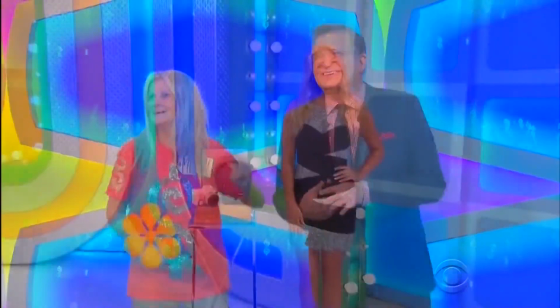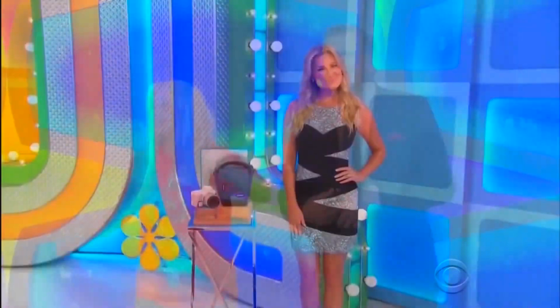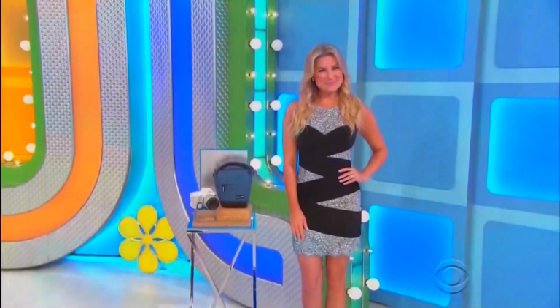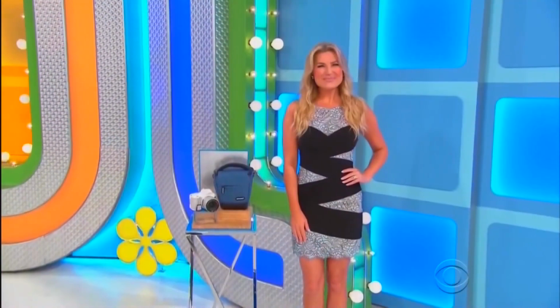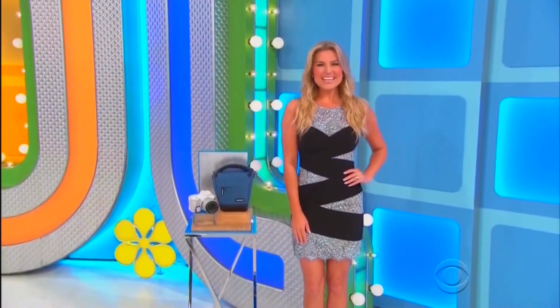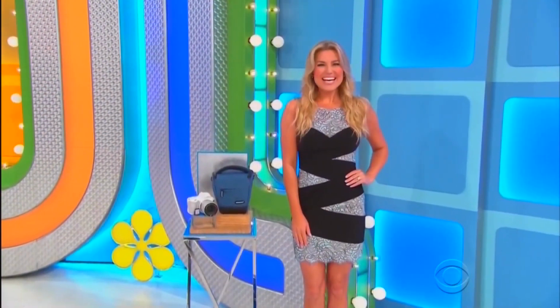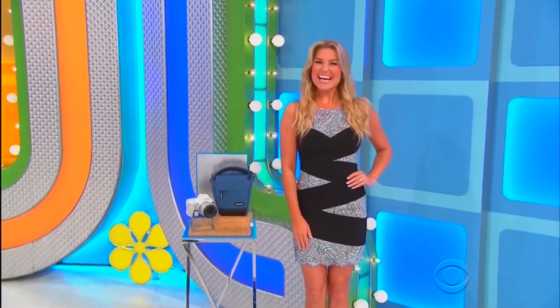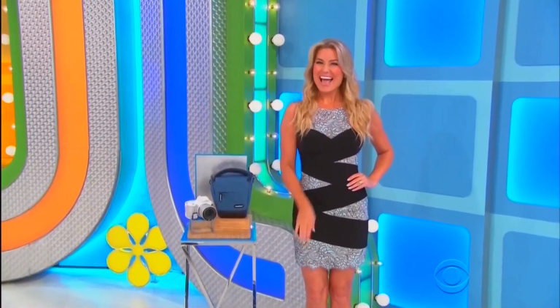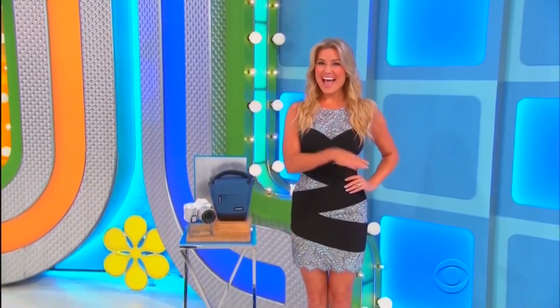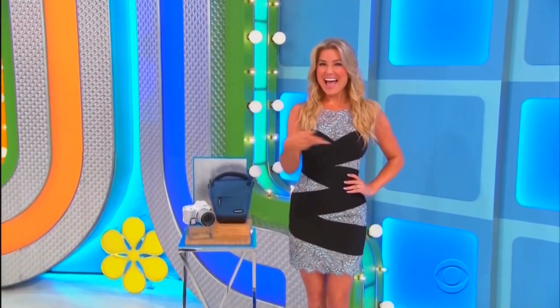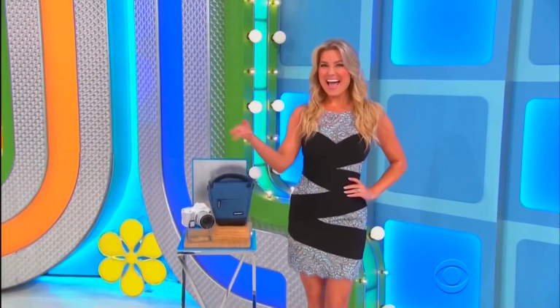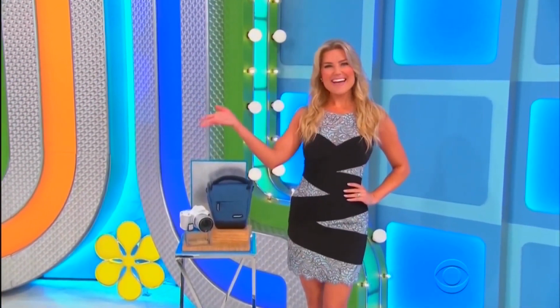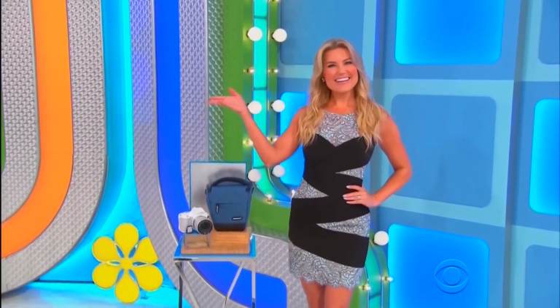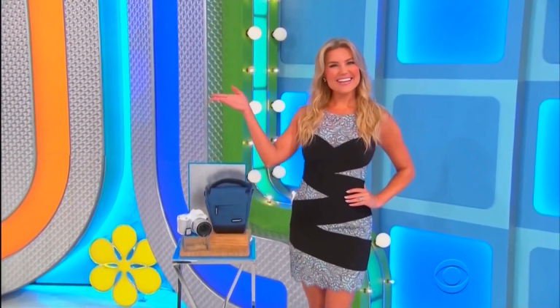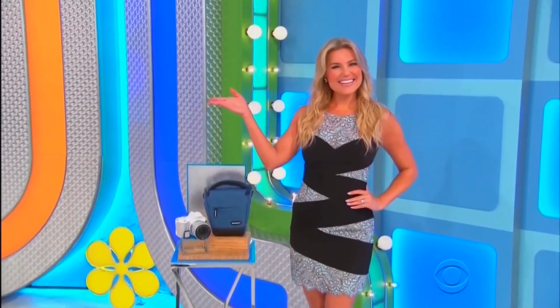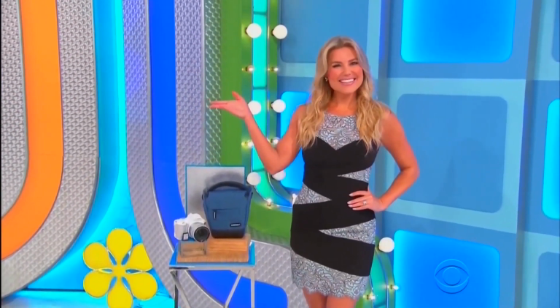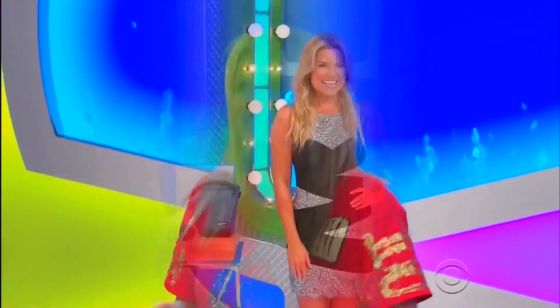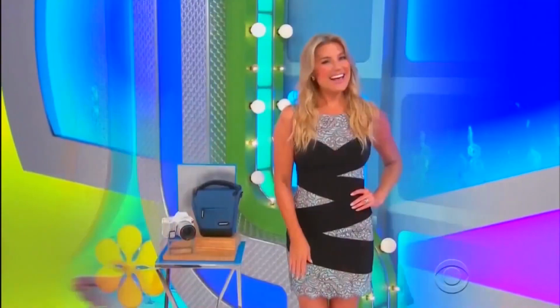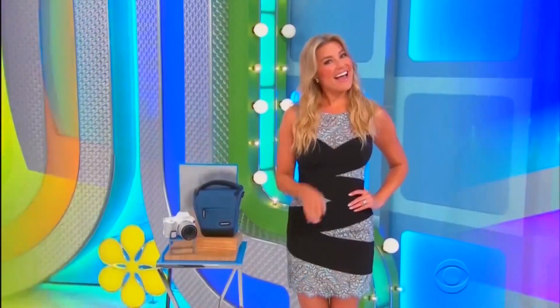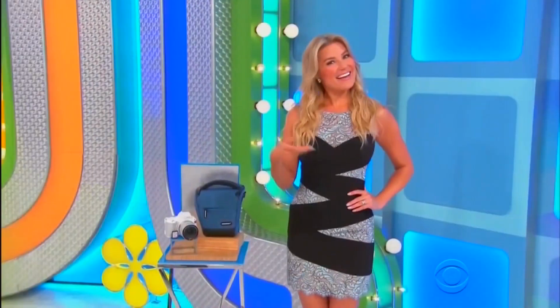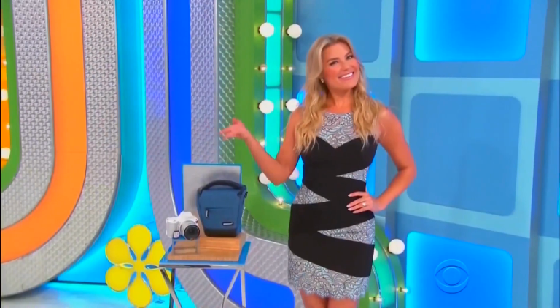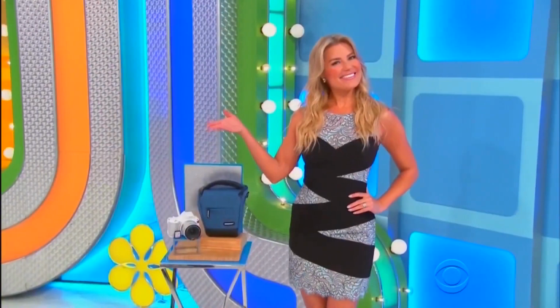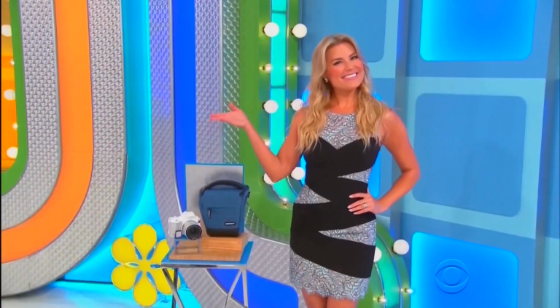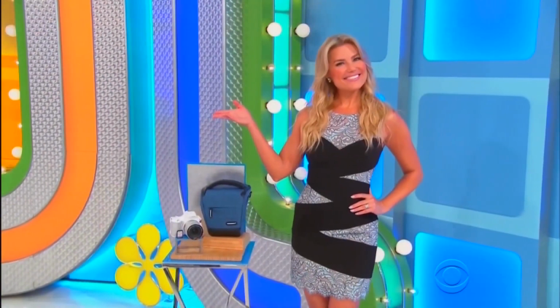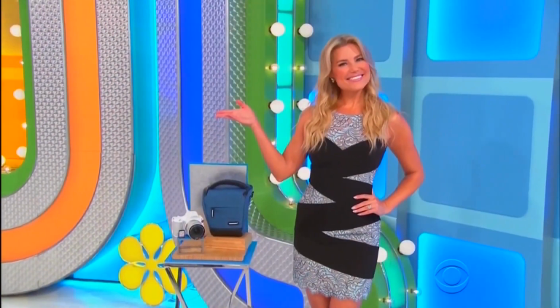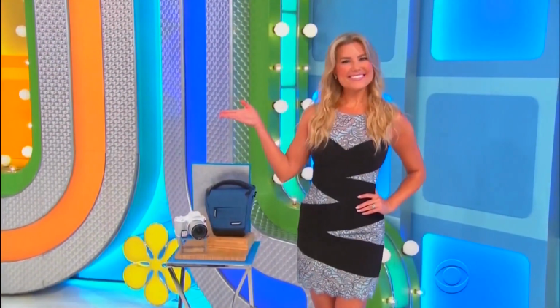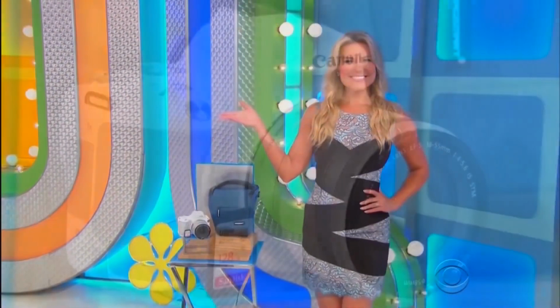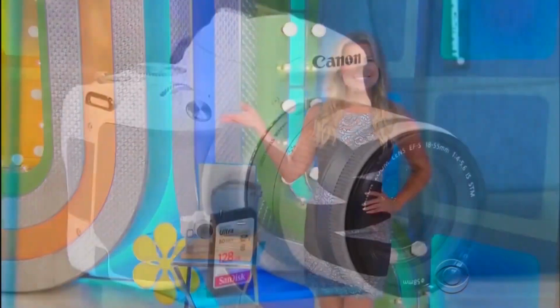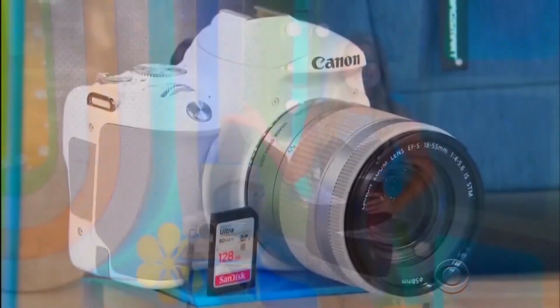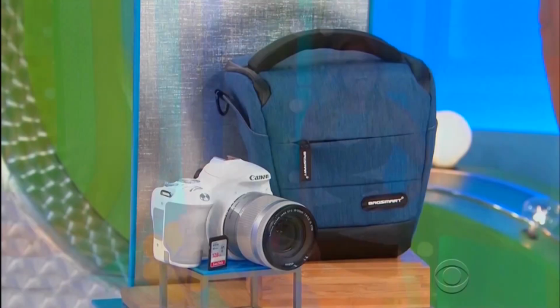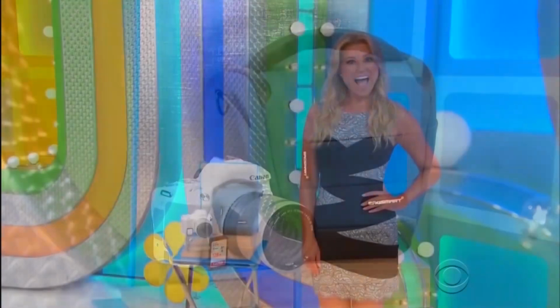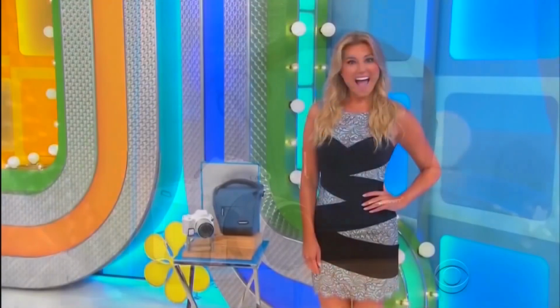We should take a picture of this with her new camera! It is 24.2 megapixels included!